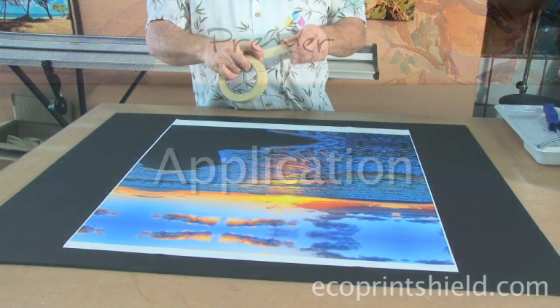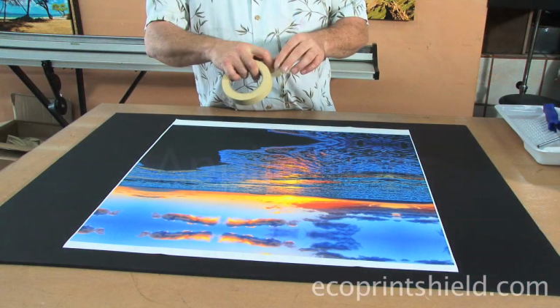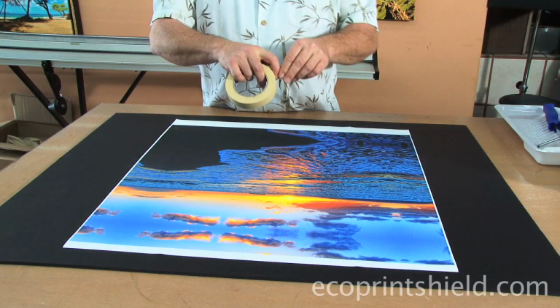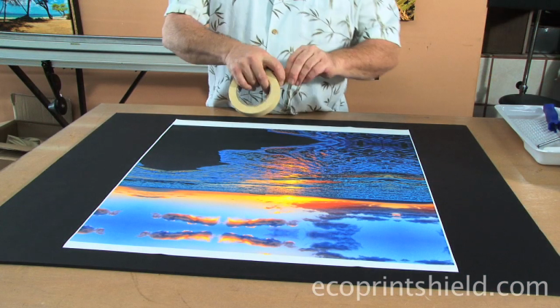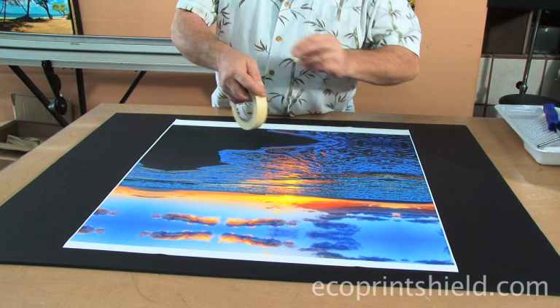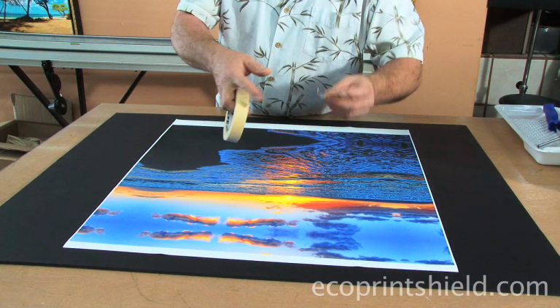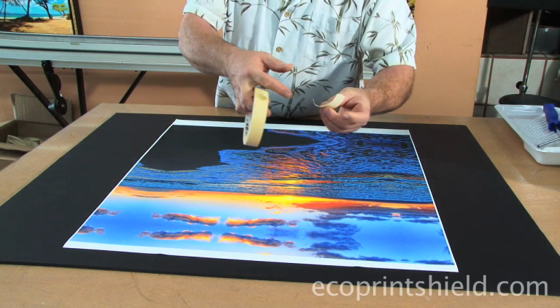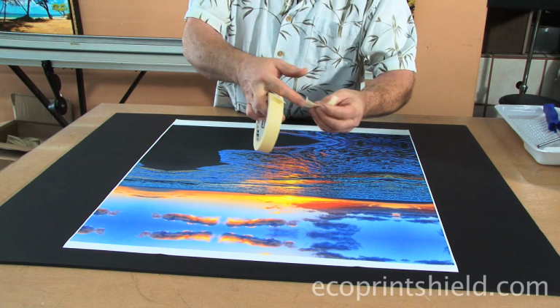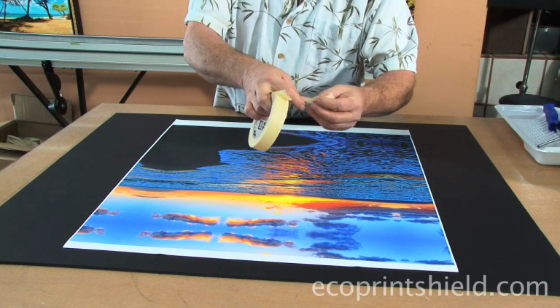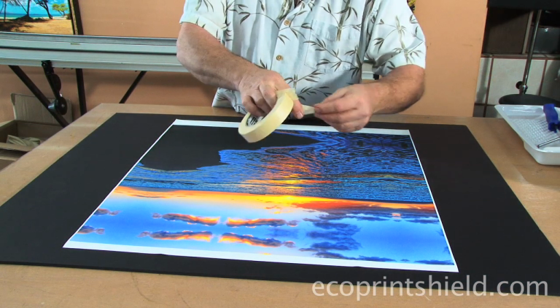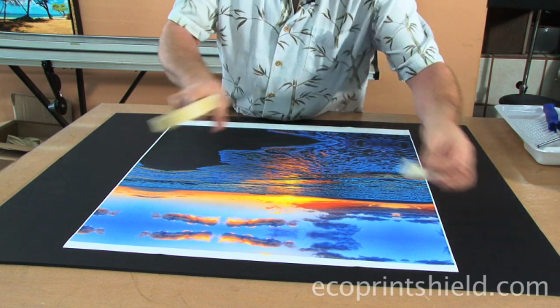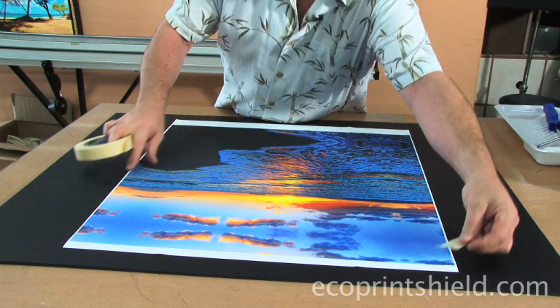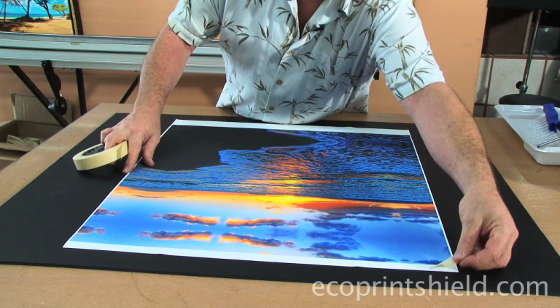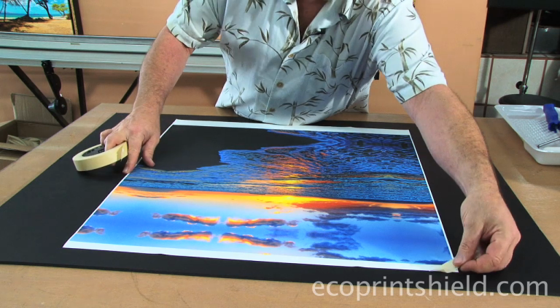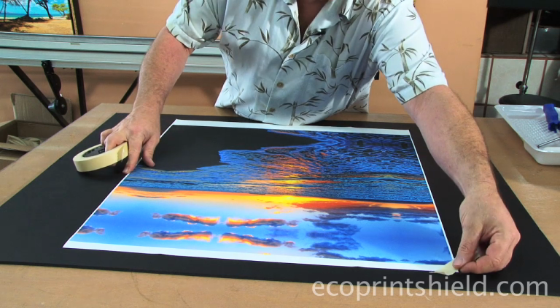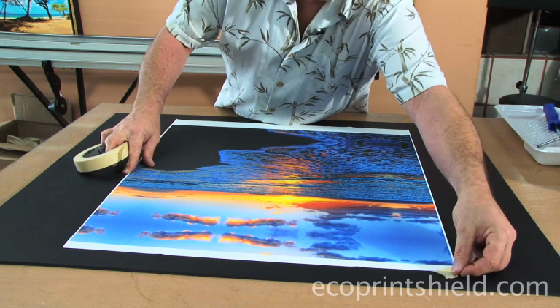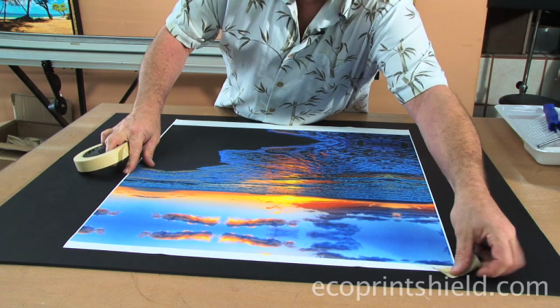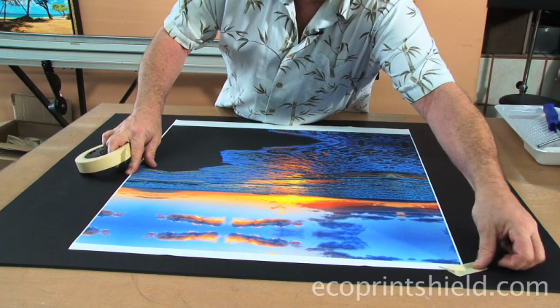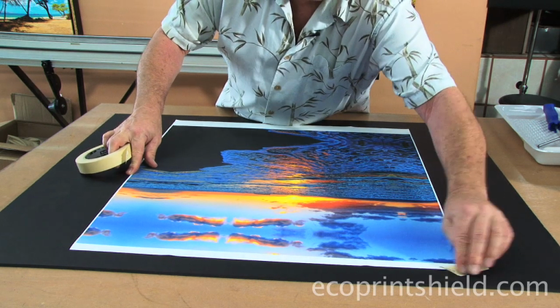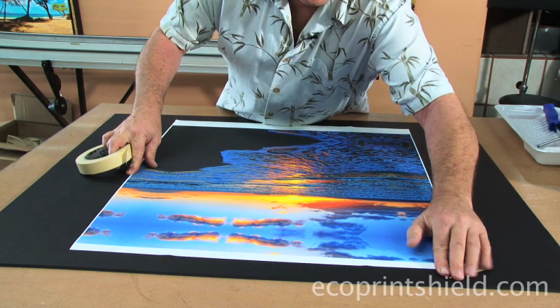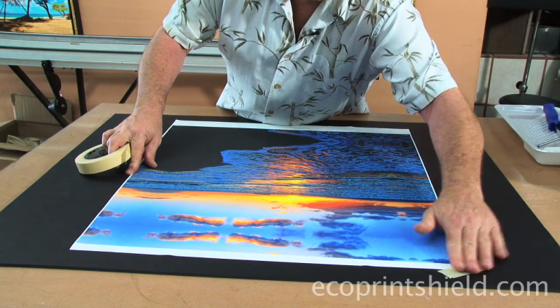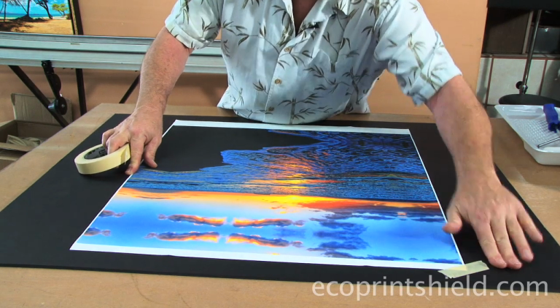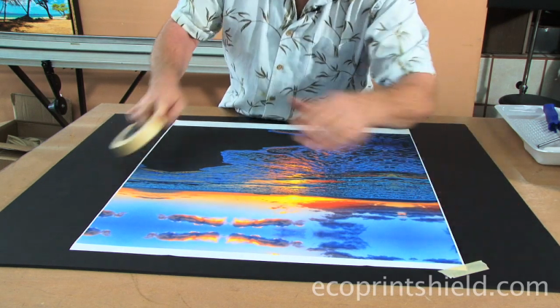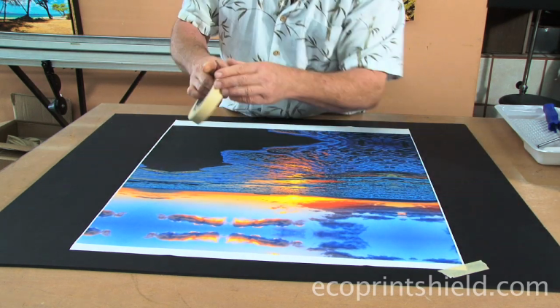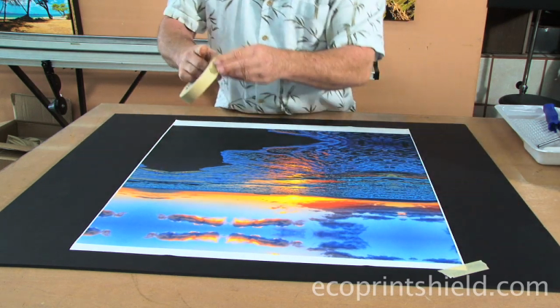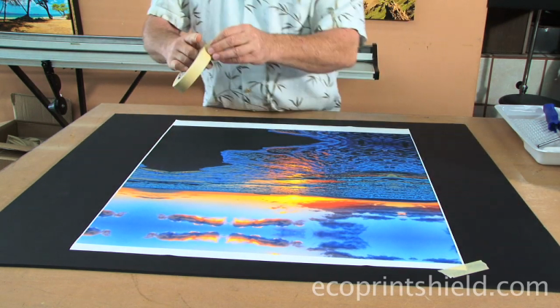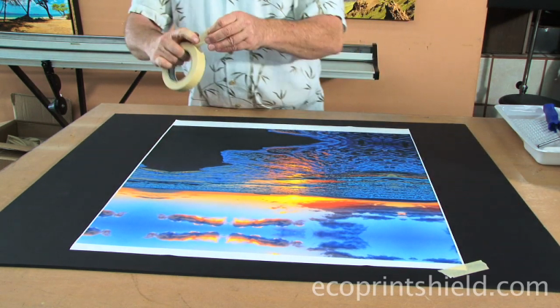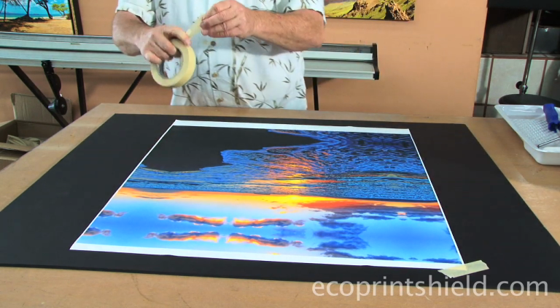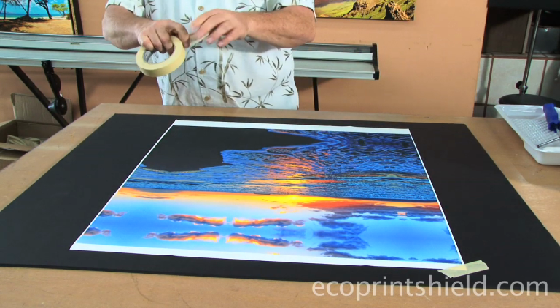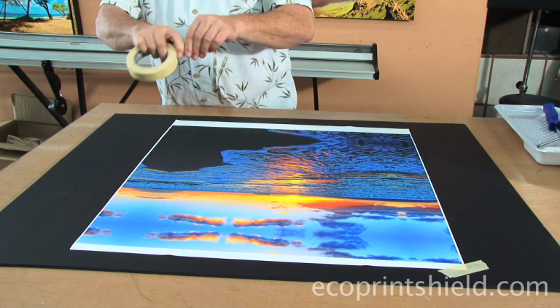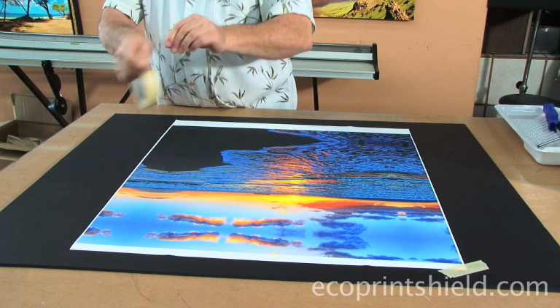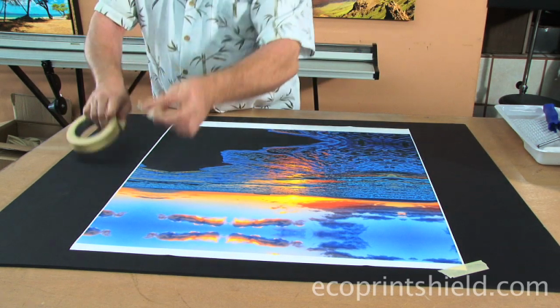We're going to take masking tape and tape down our four corners to our canvas onto the board.